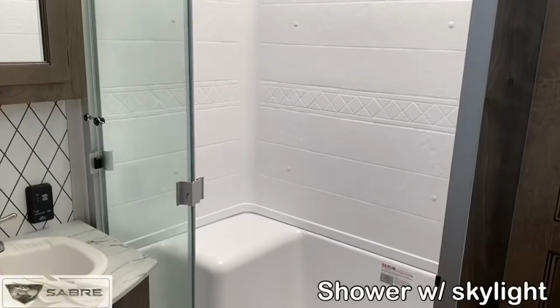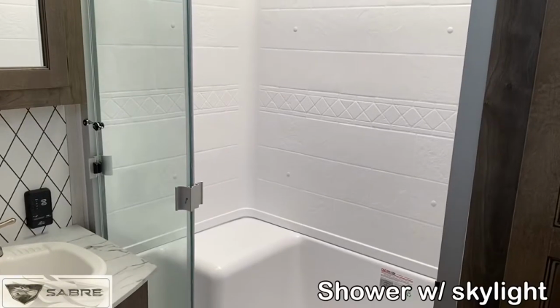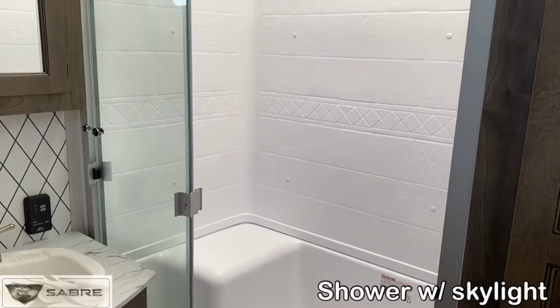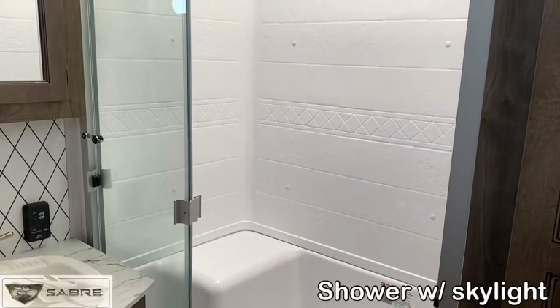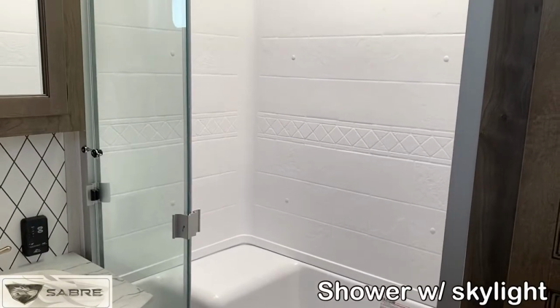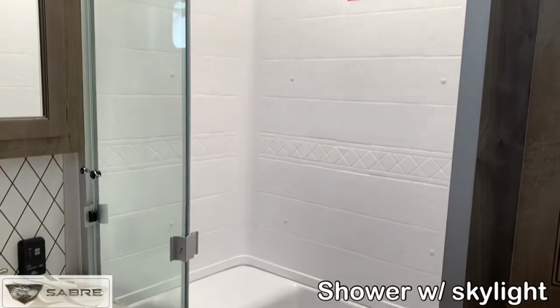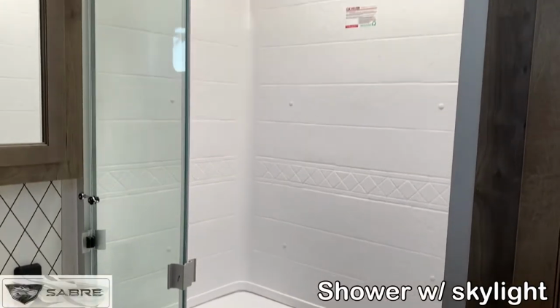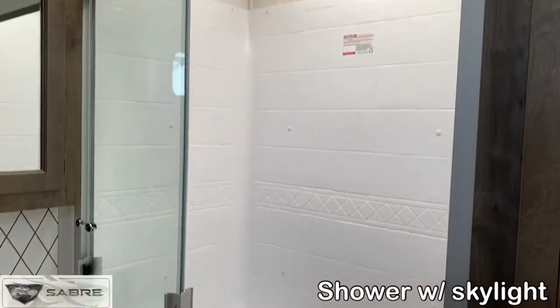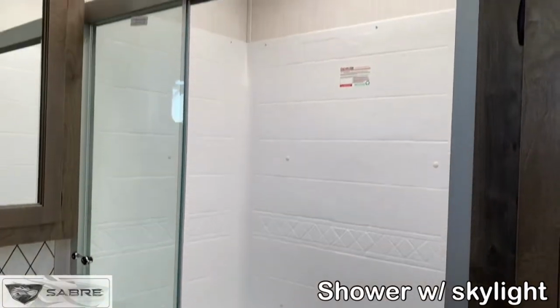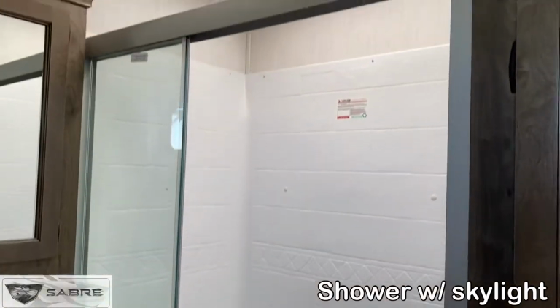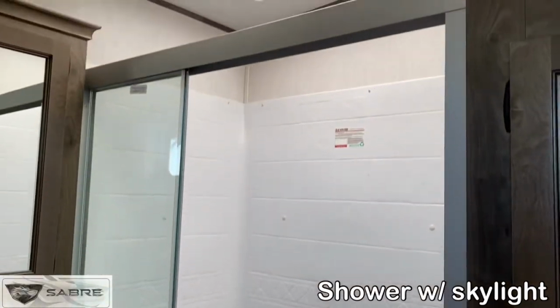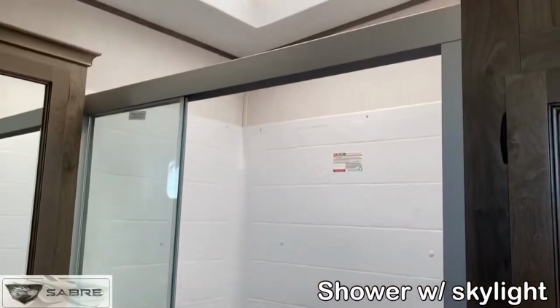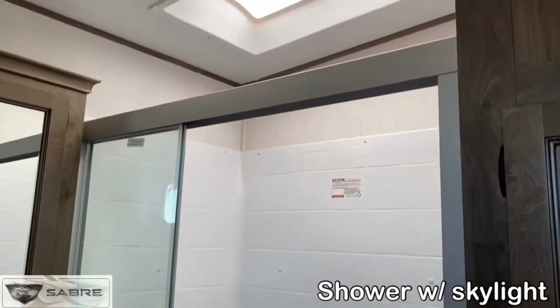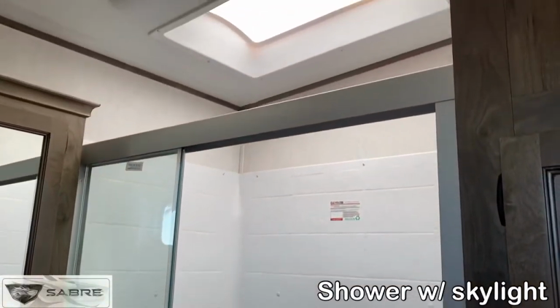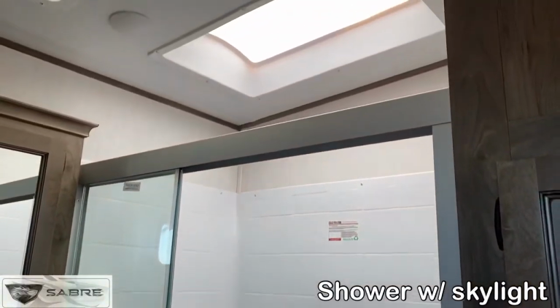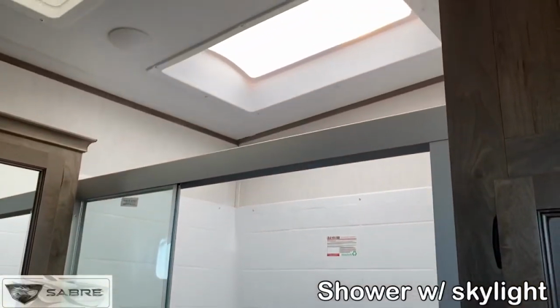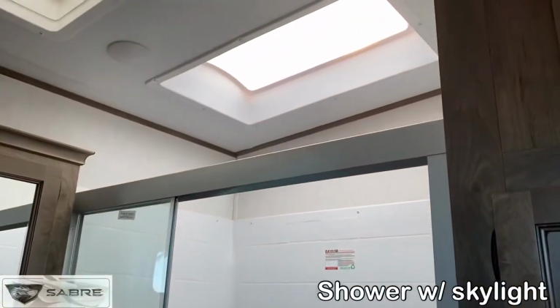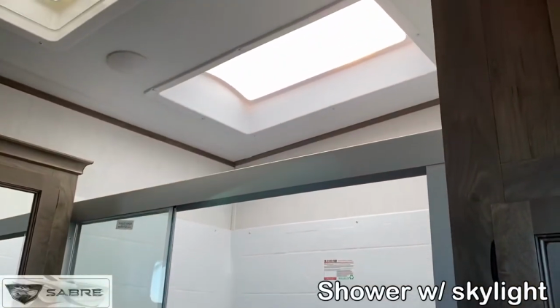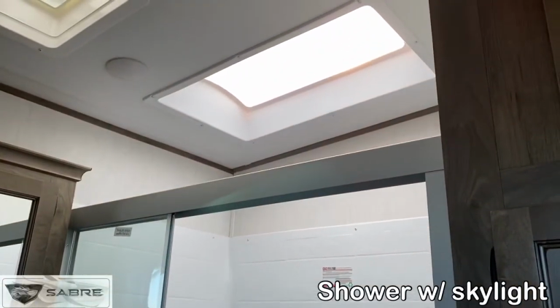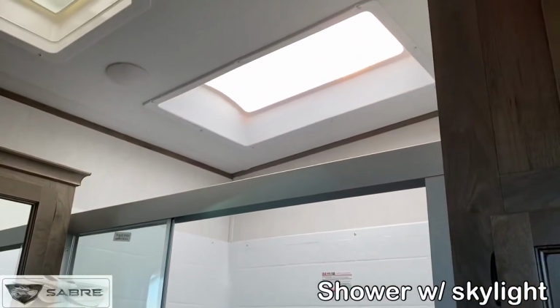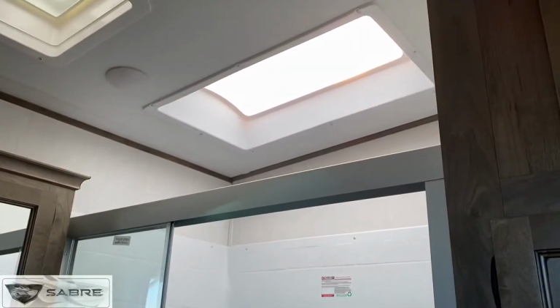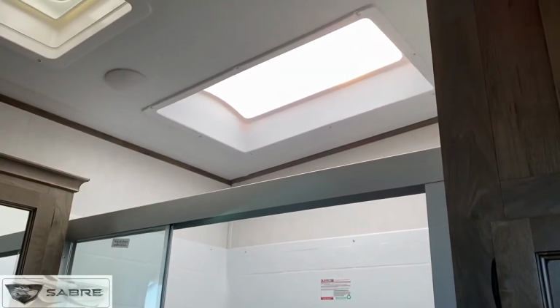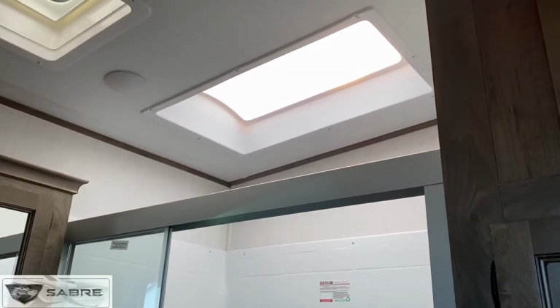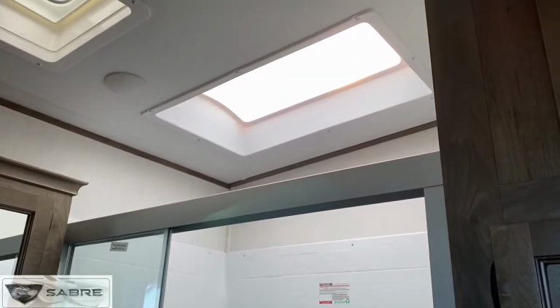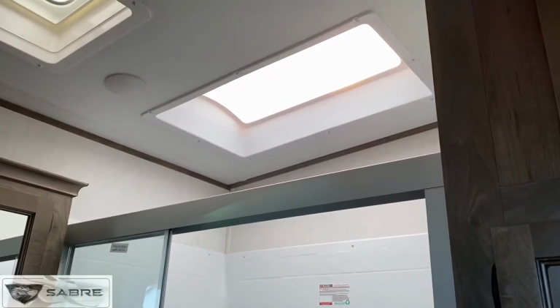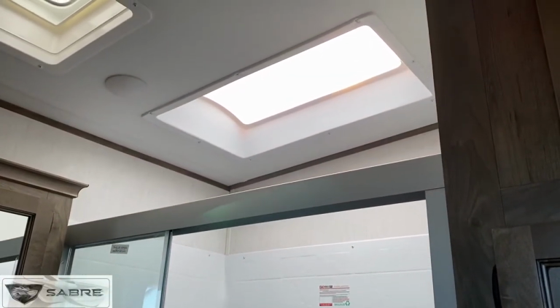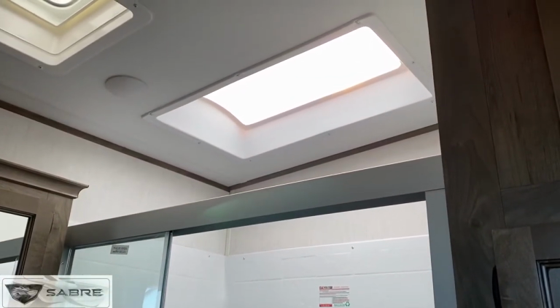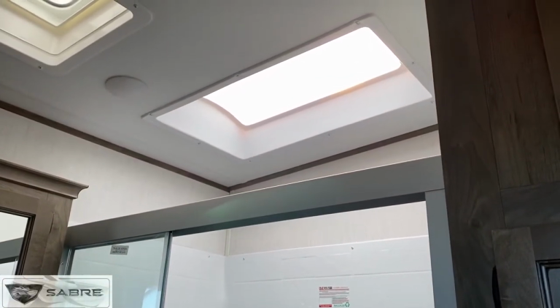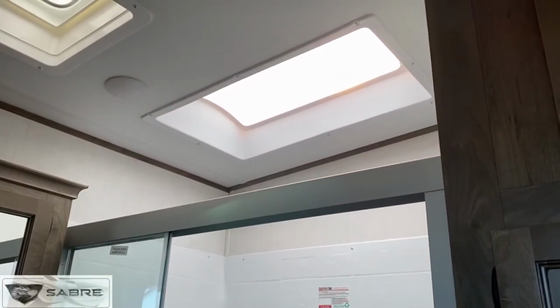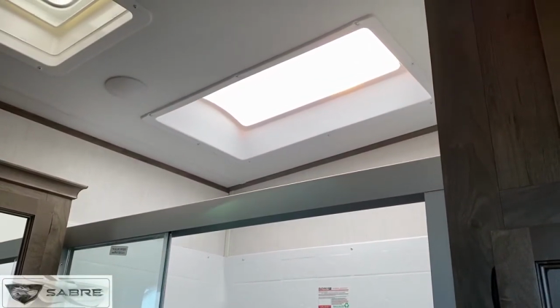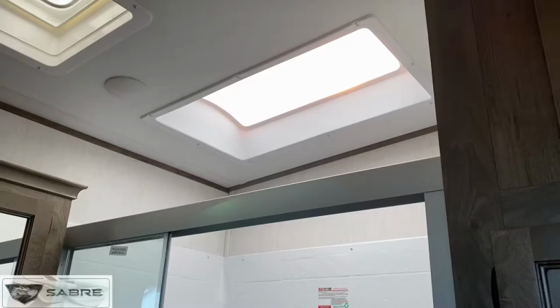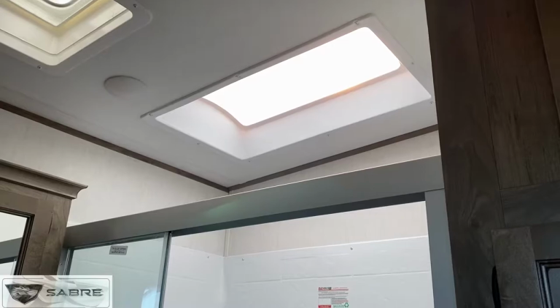All of the showers in our floor plans are spacious, and the included skylights let in natural light while adding height.